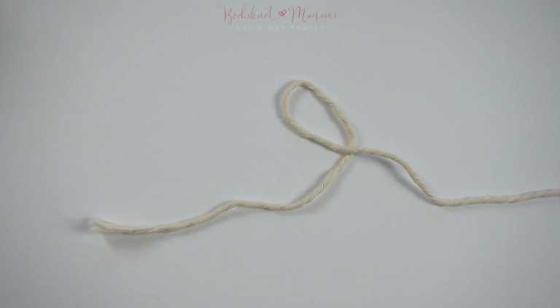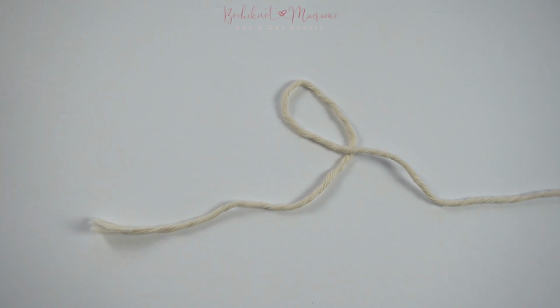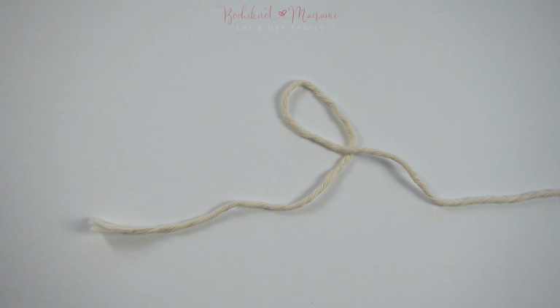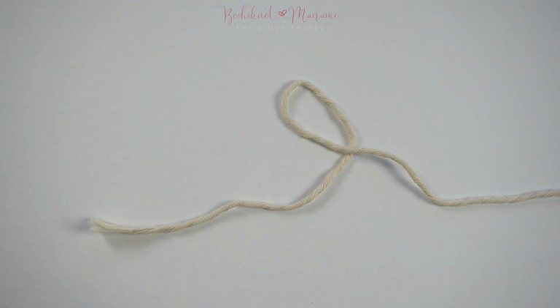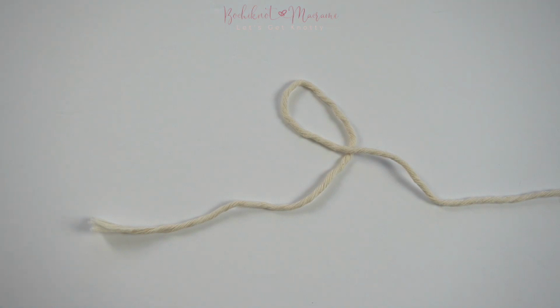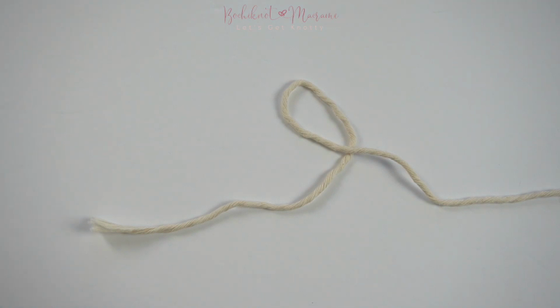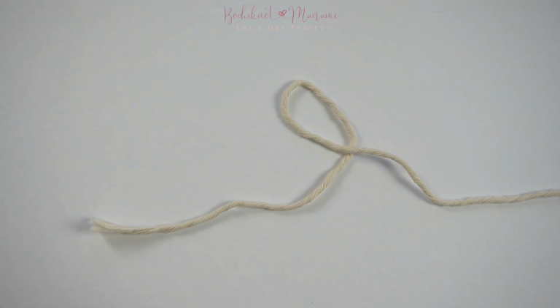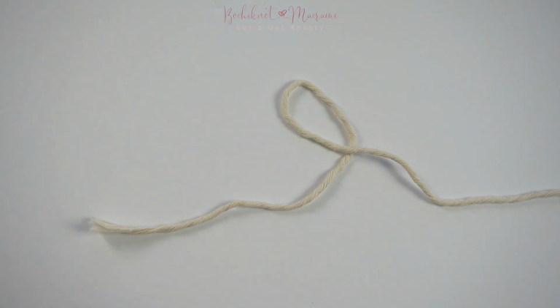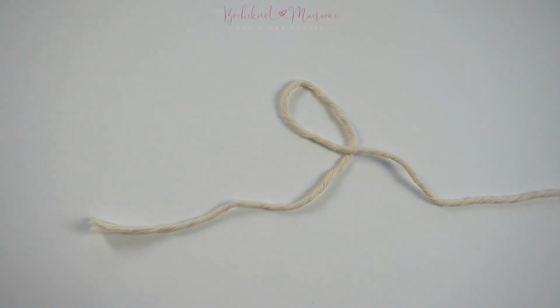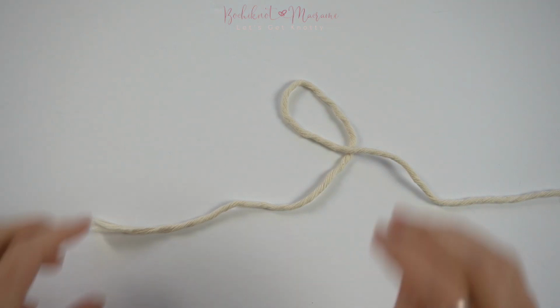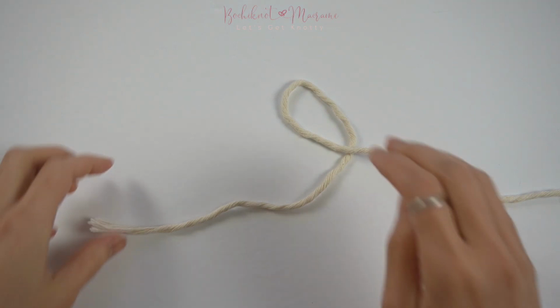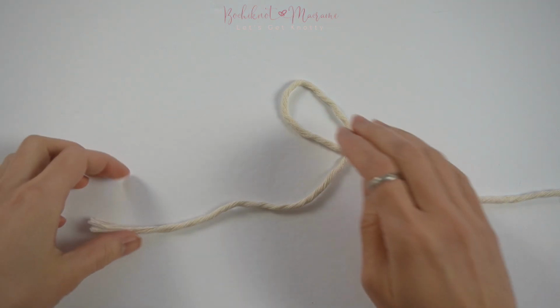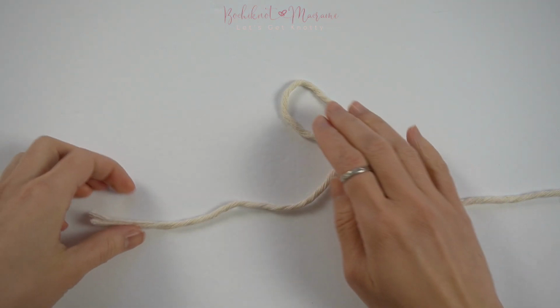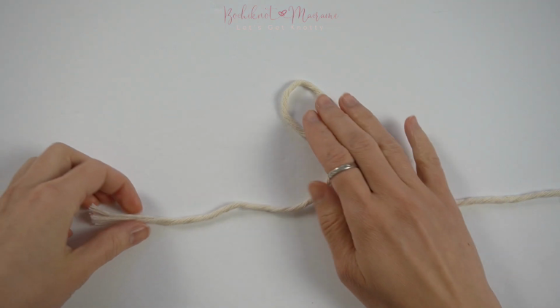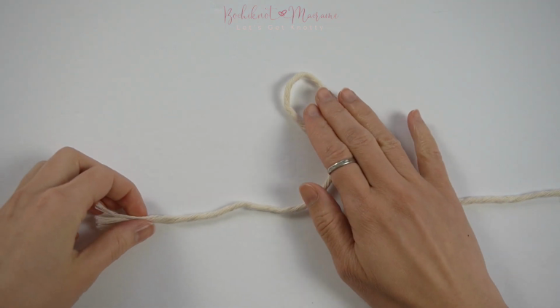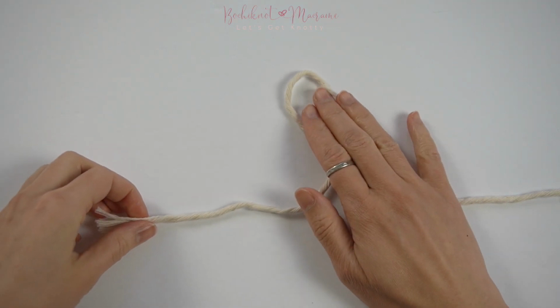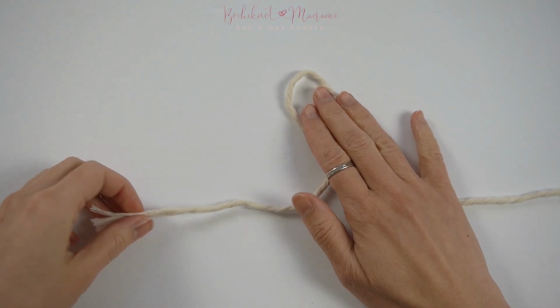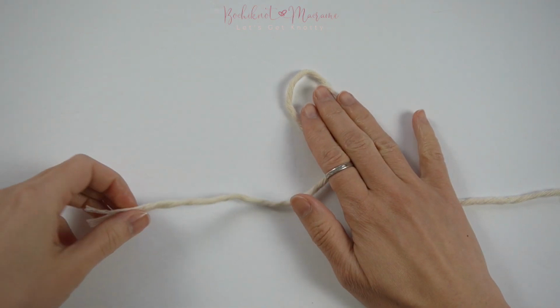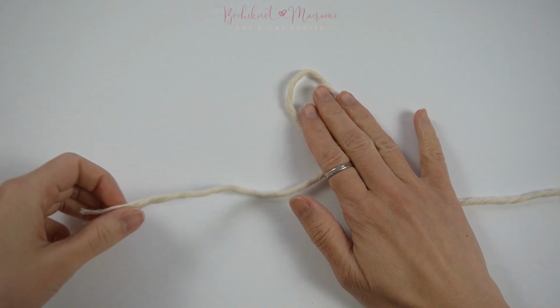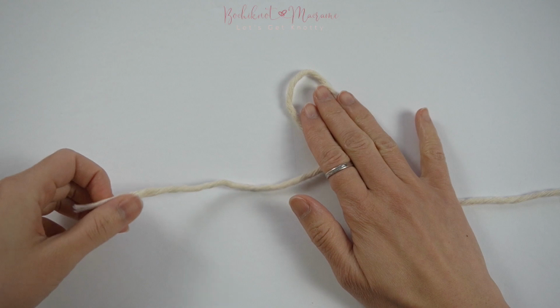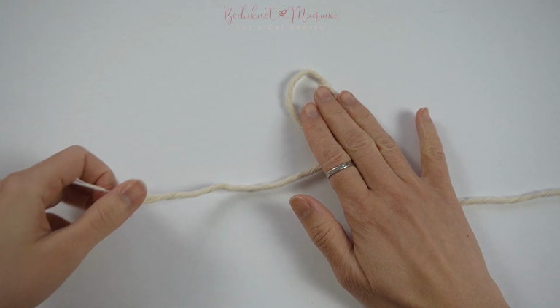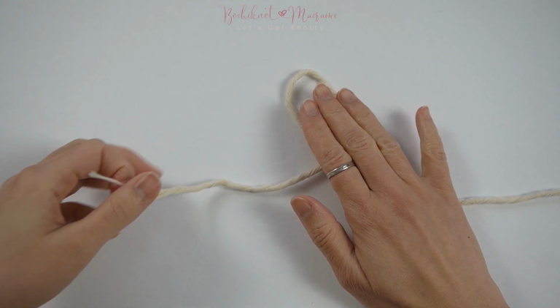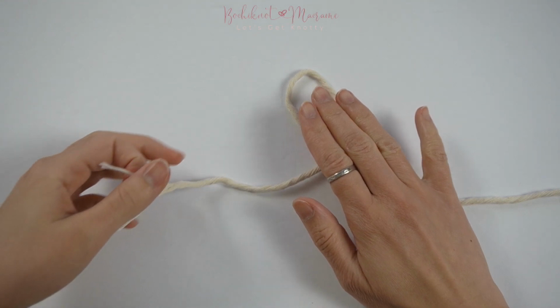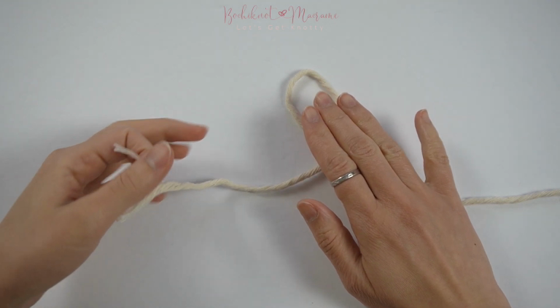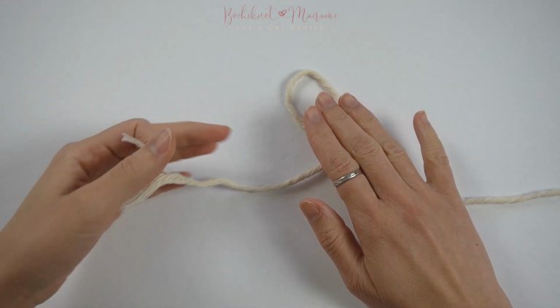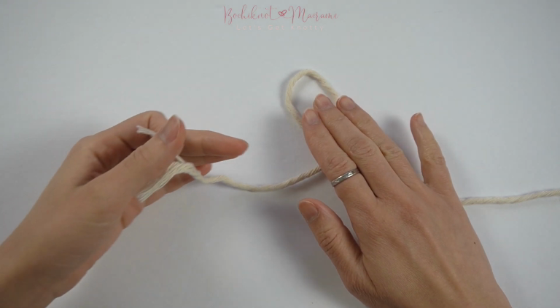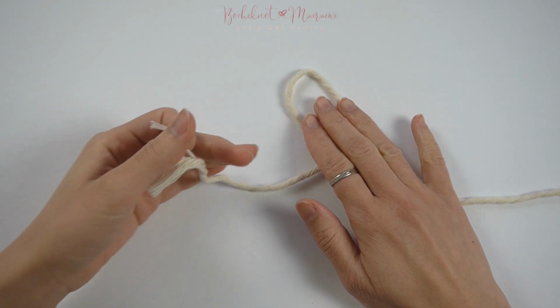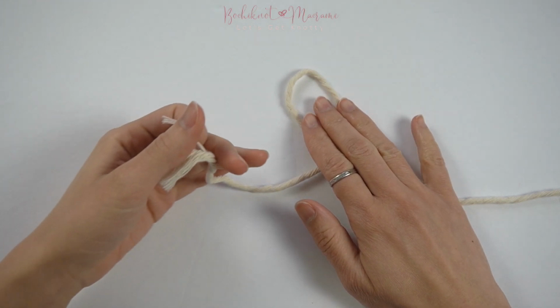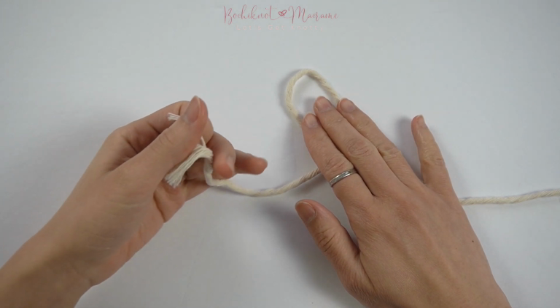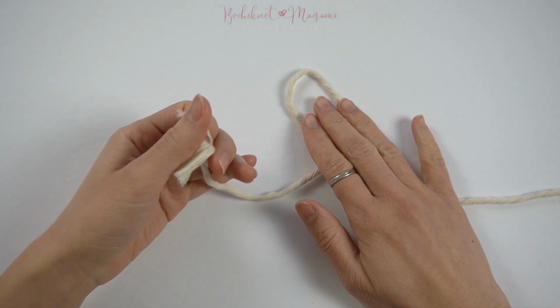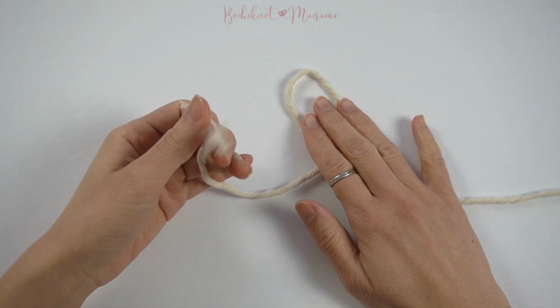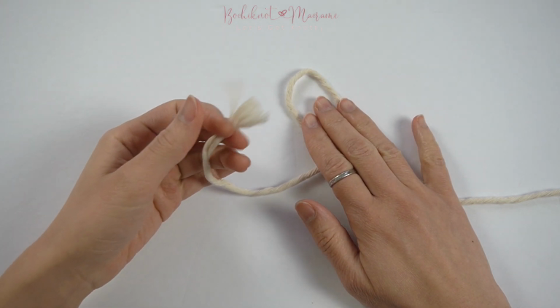Taking the left end, fold it over the right loop.